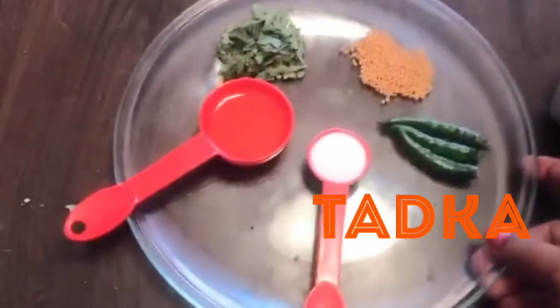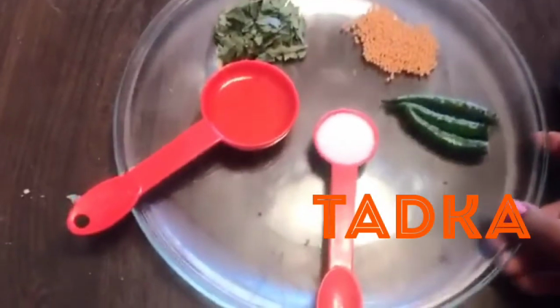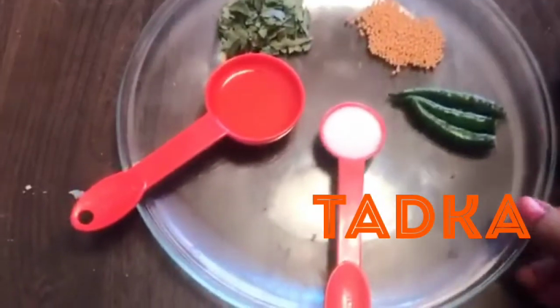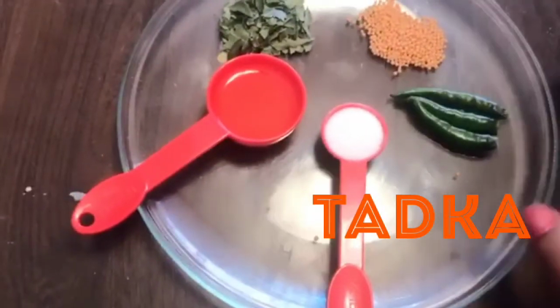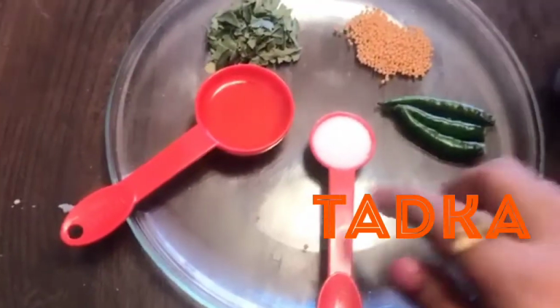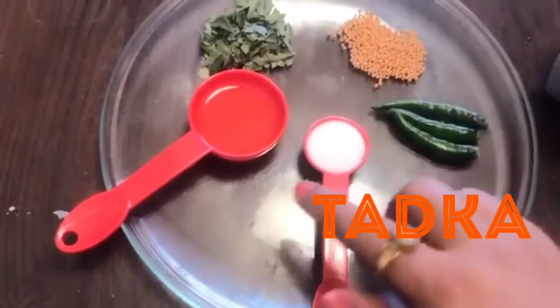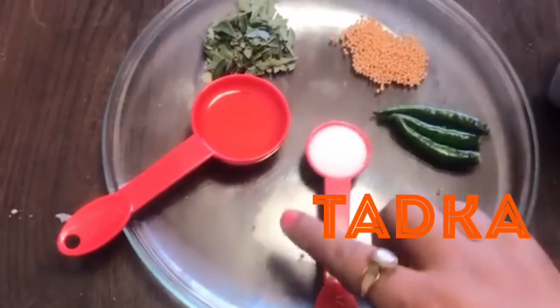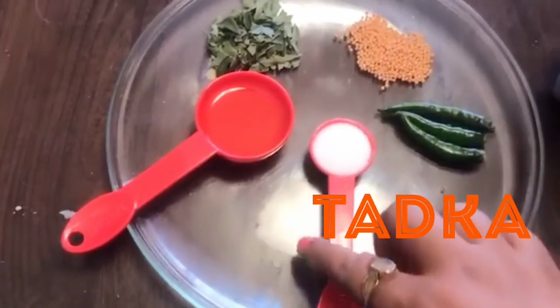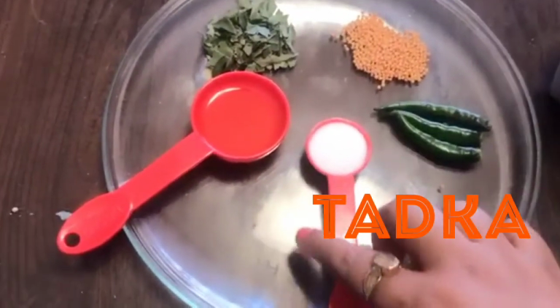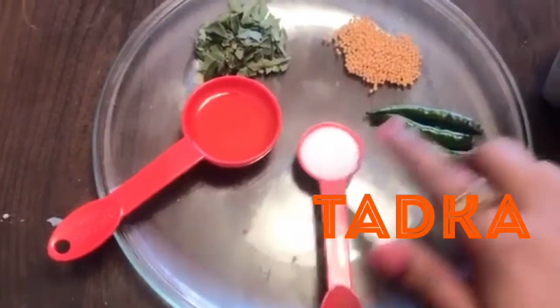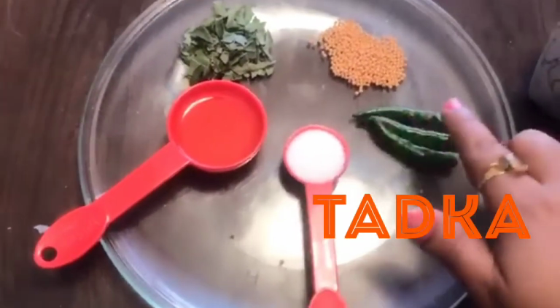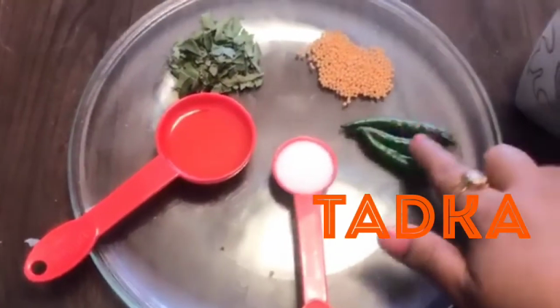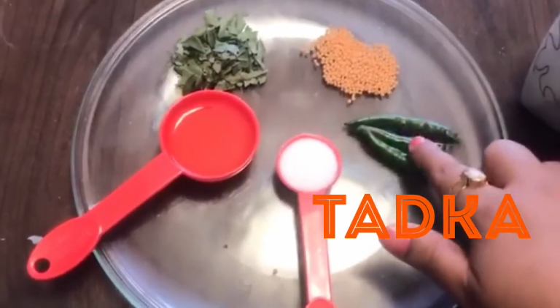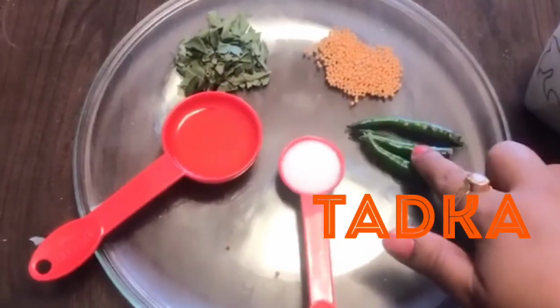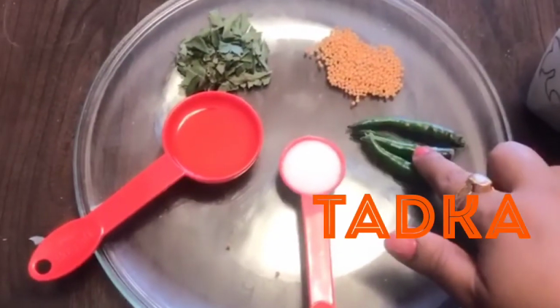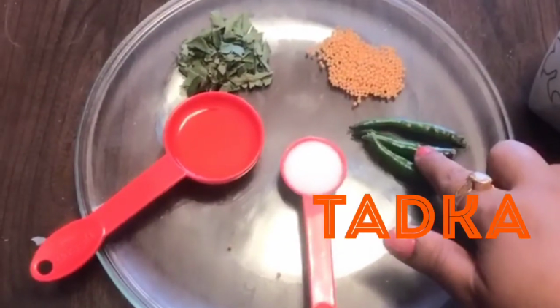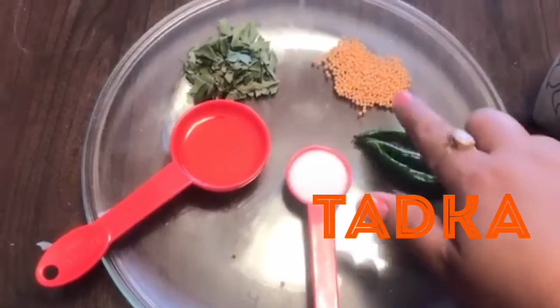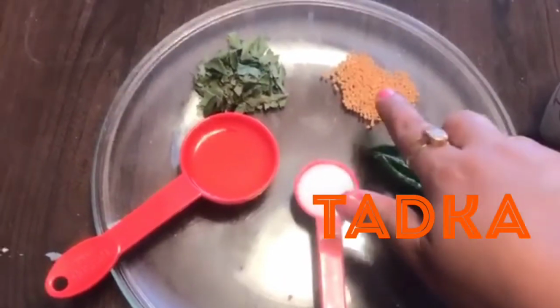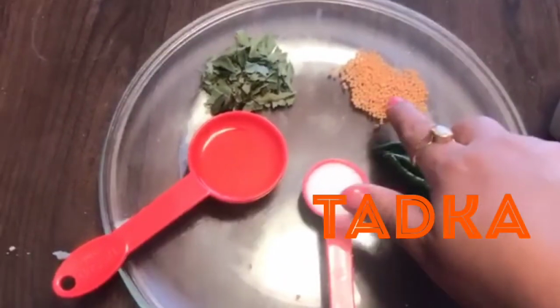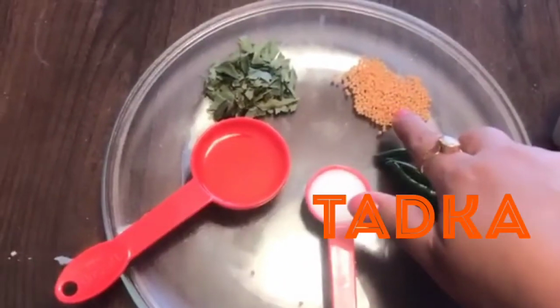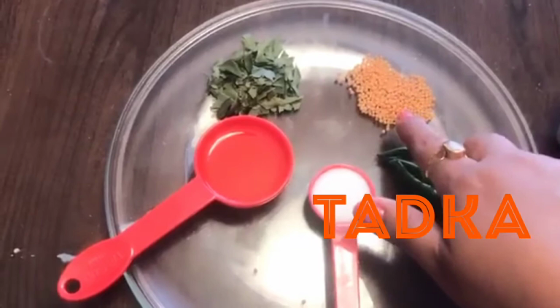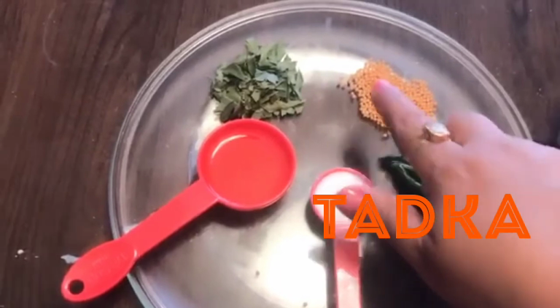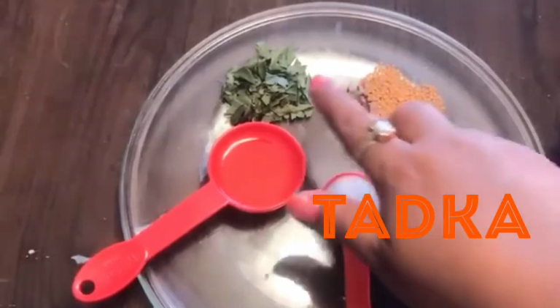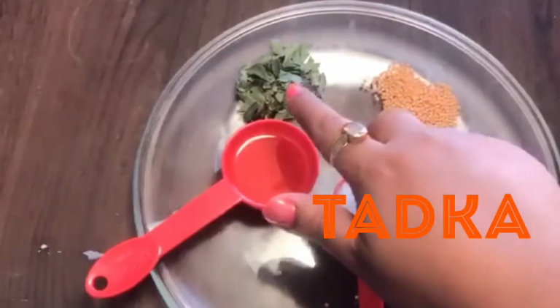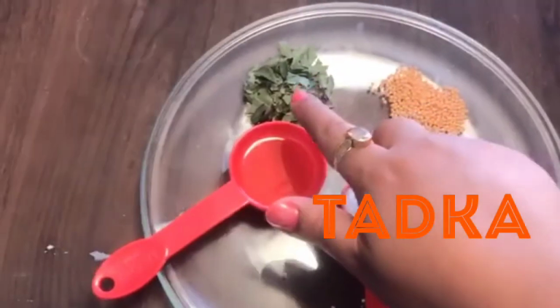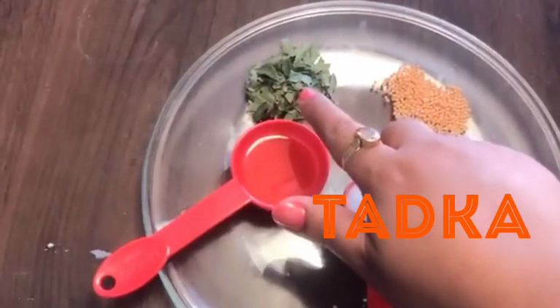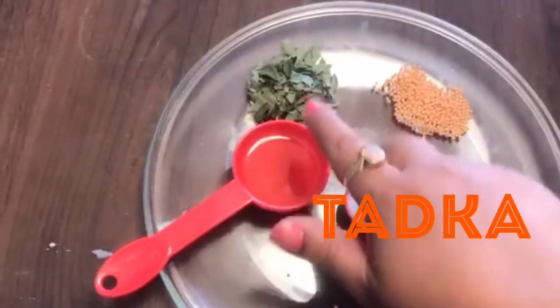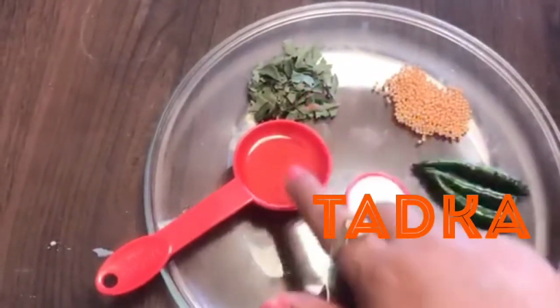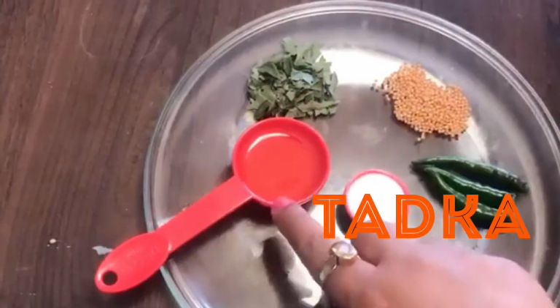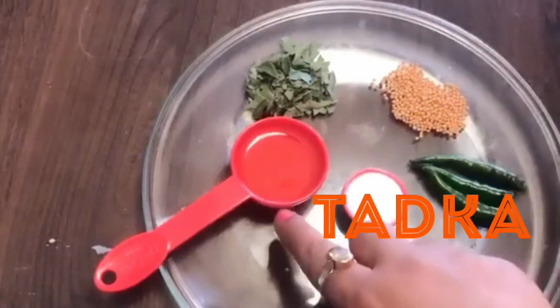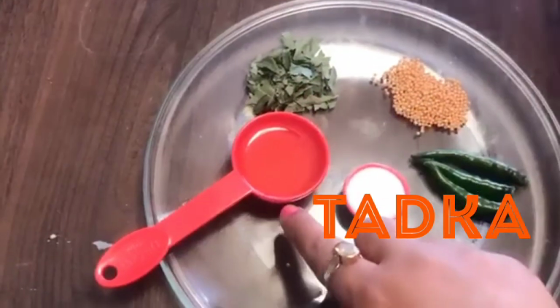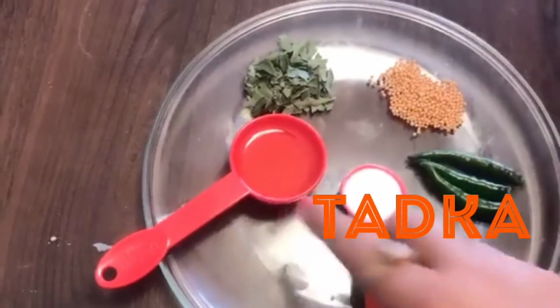For tadka we need a little bit of sugar, slitted chillies, mustard seeds, curry leaves, and a little oil.